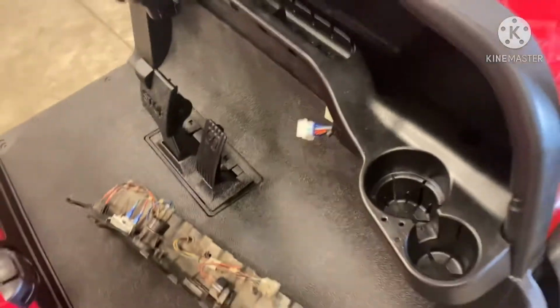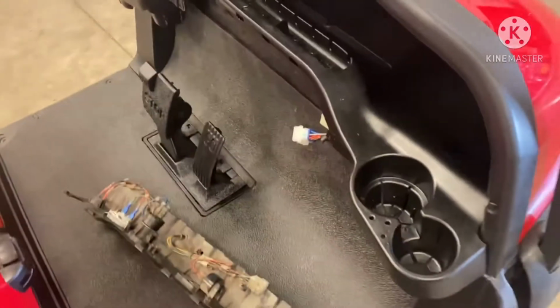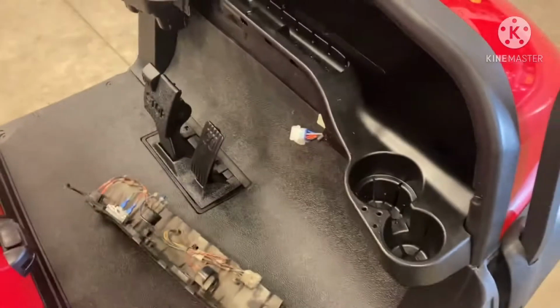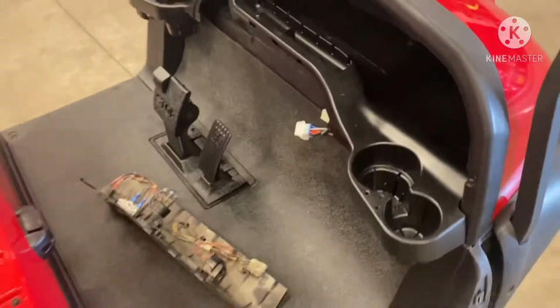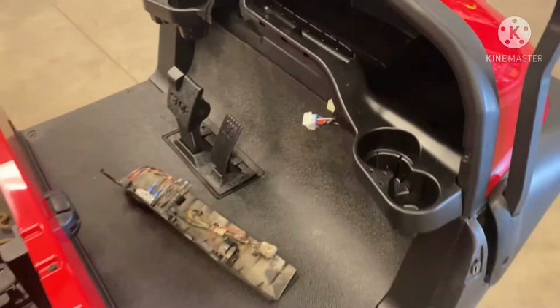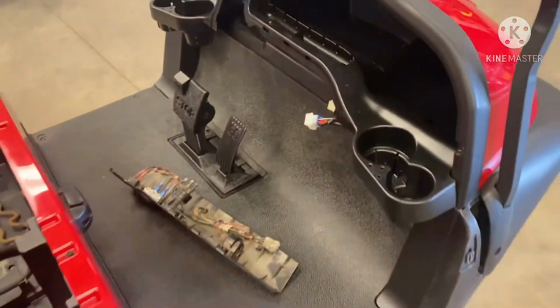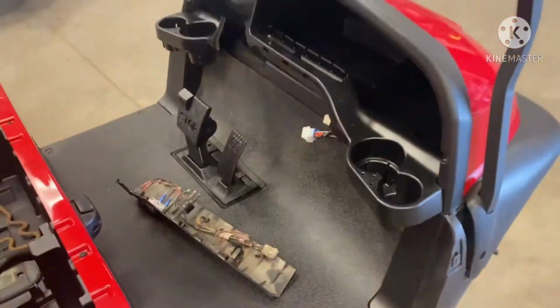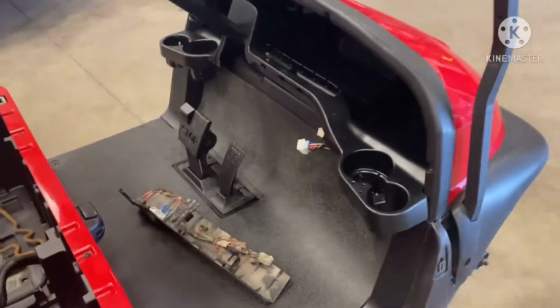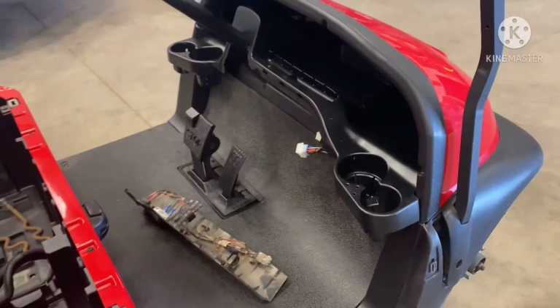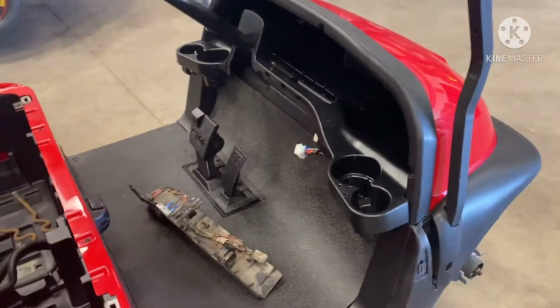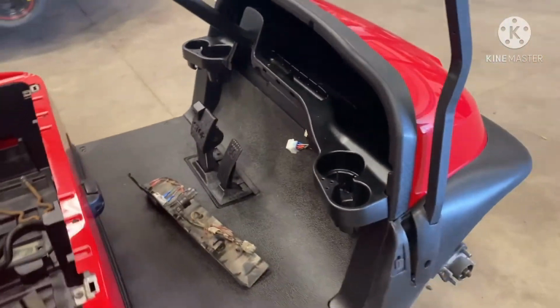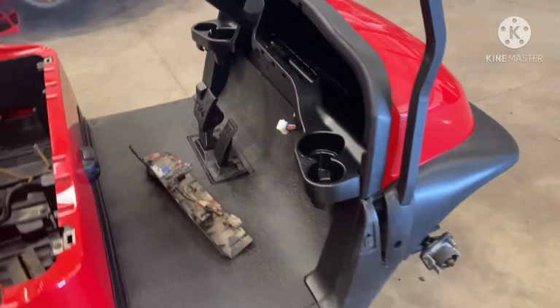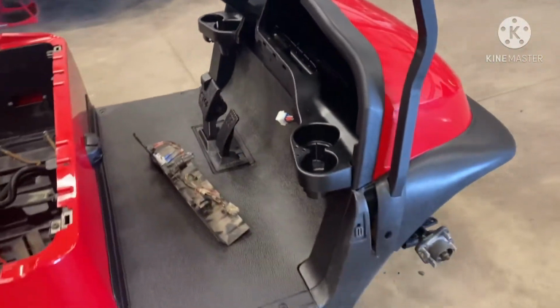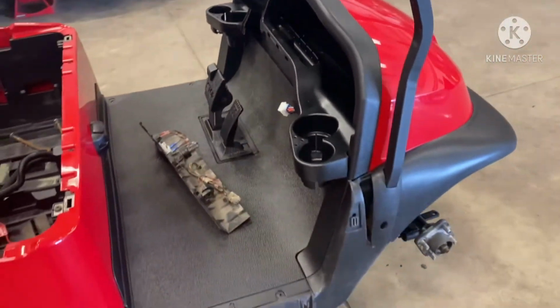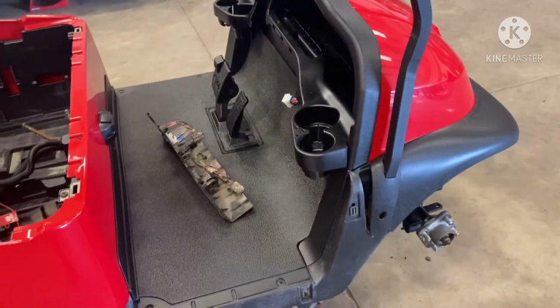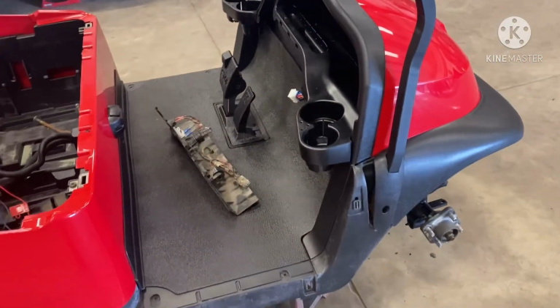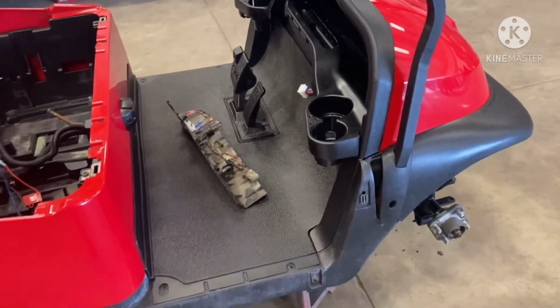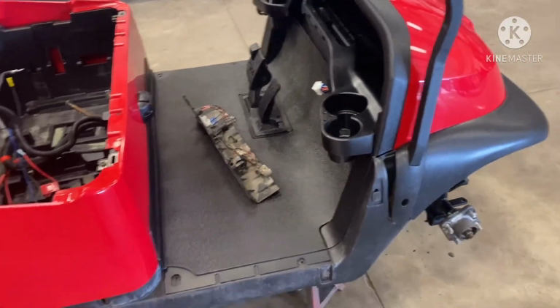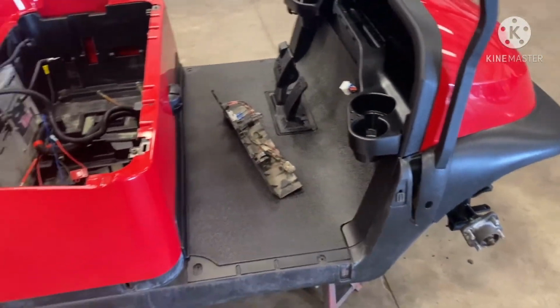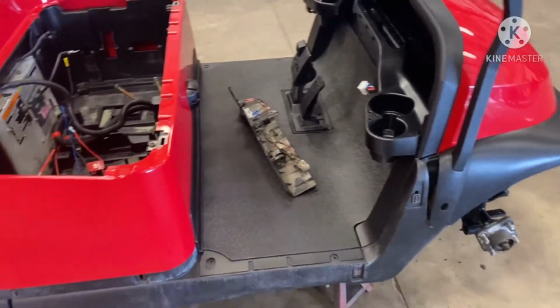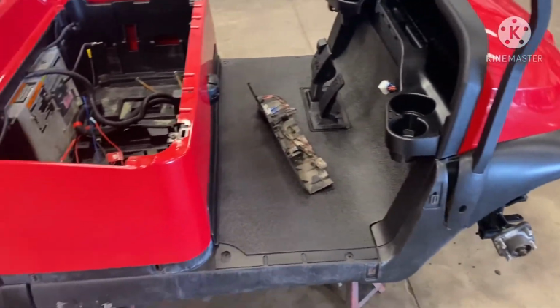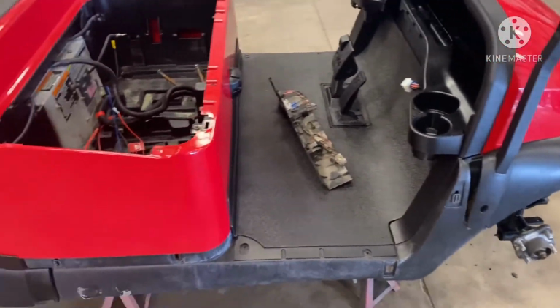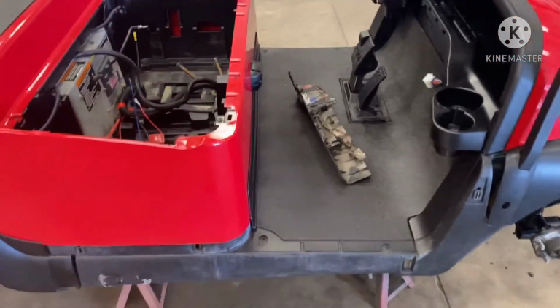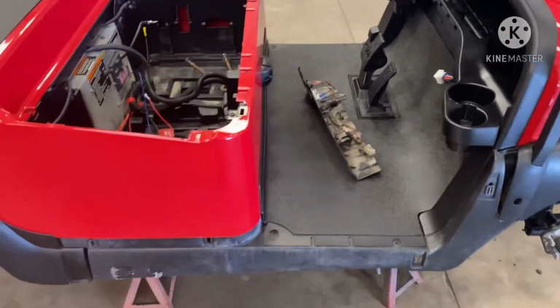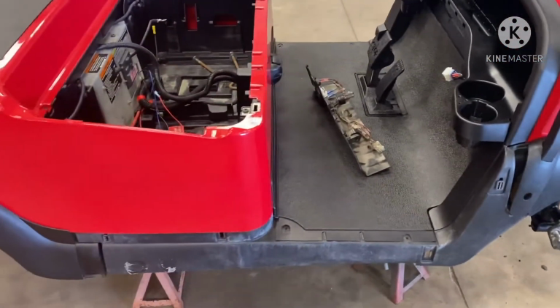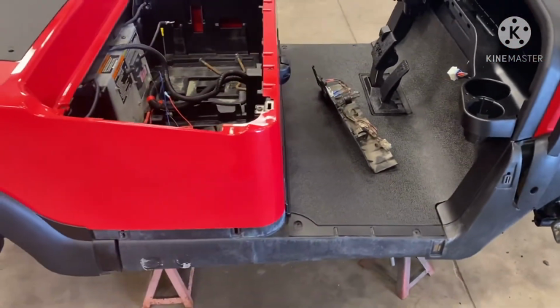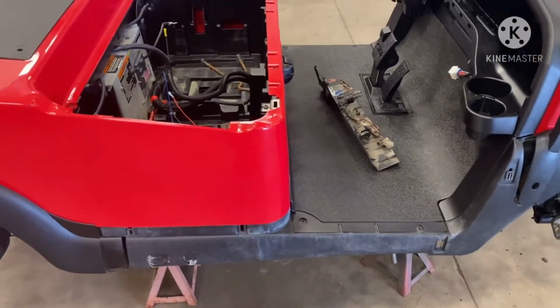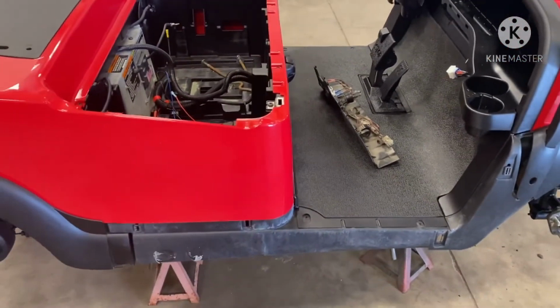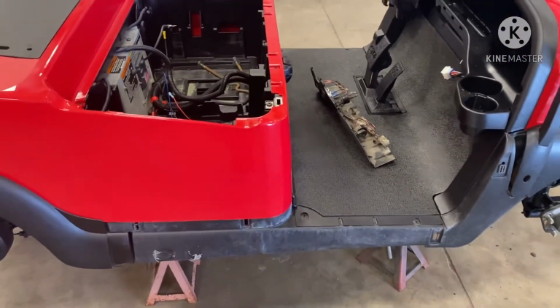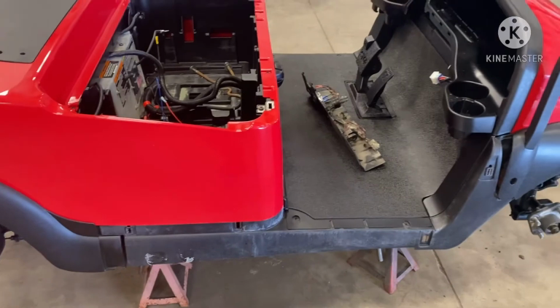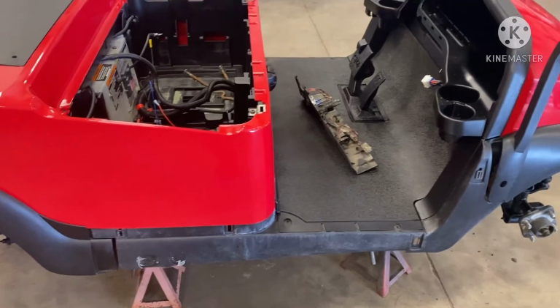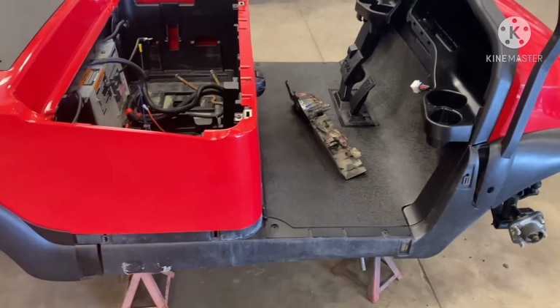This is a Club Car President that we're assembling here. Thanks for watching.